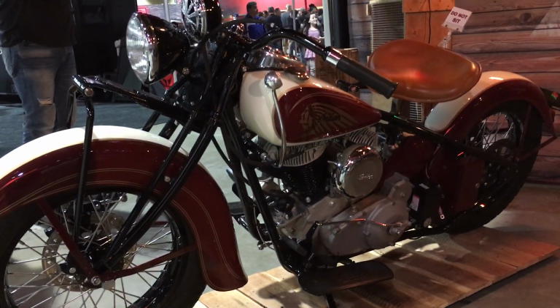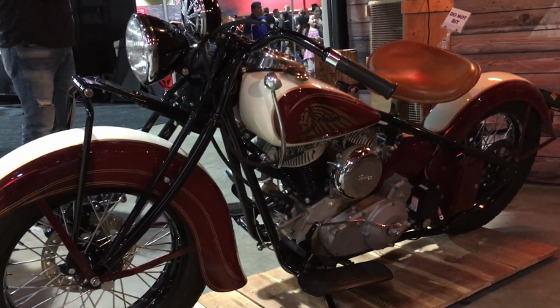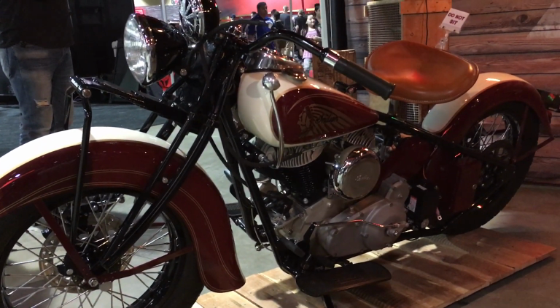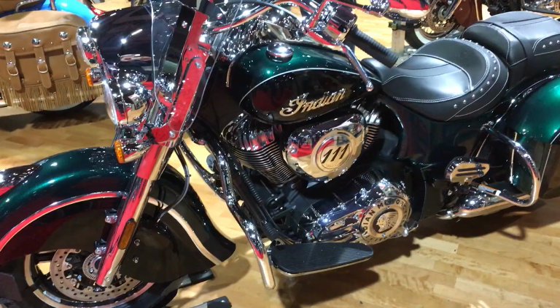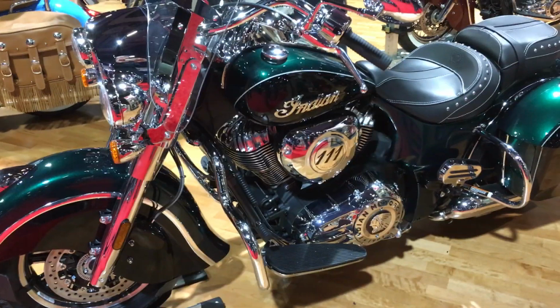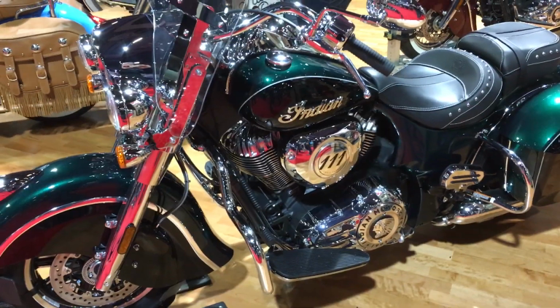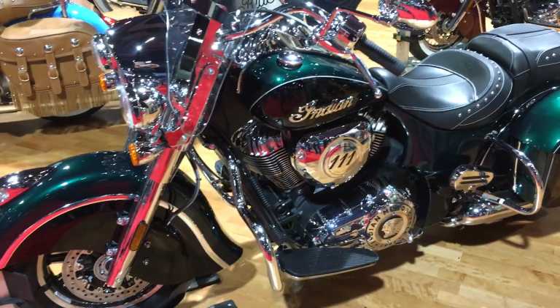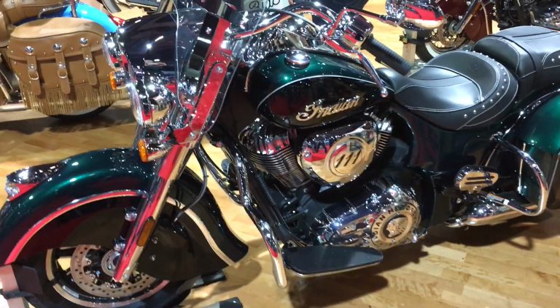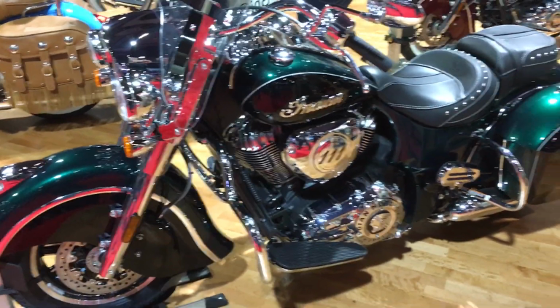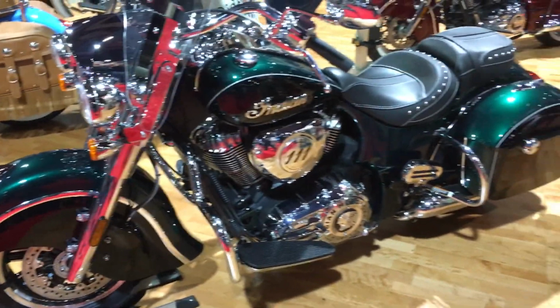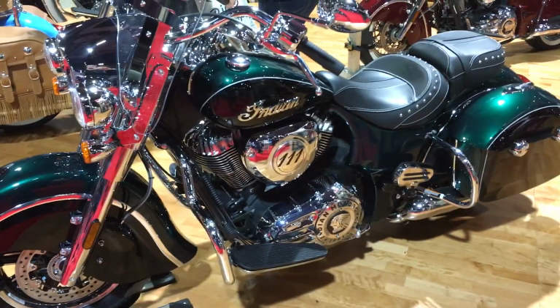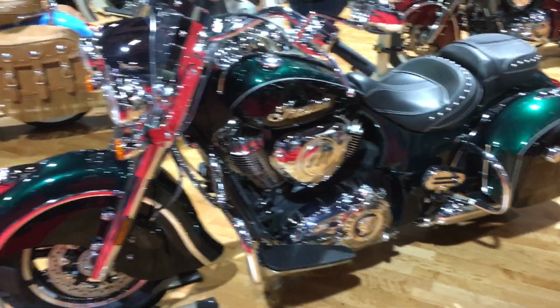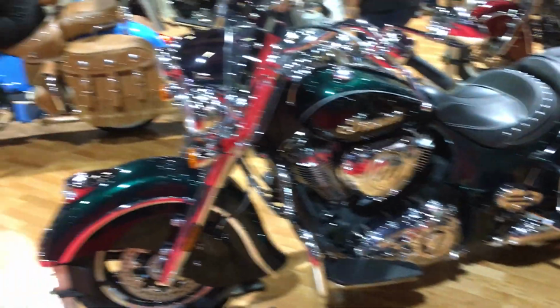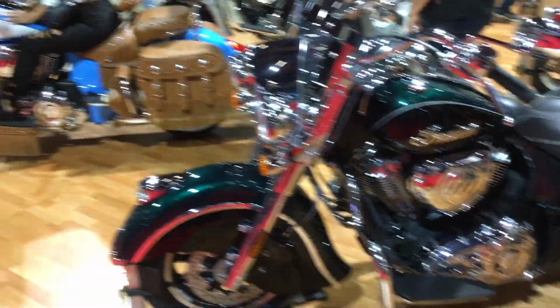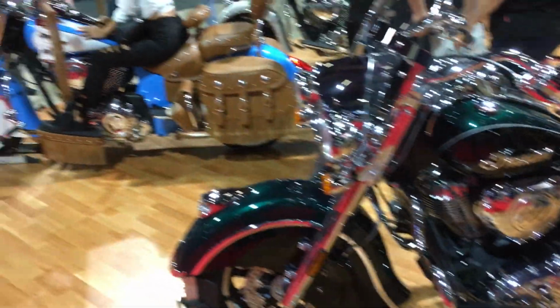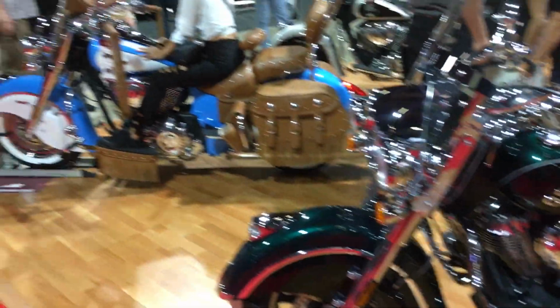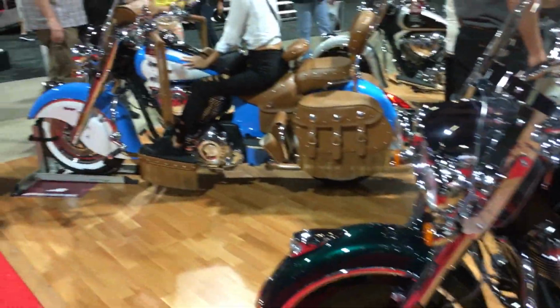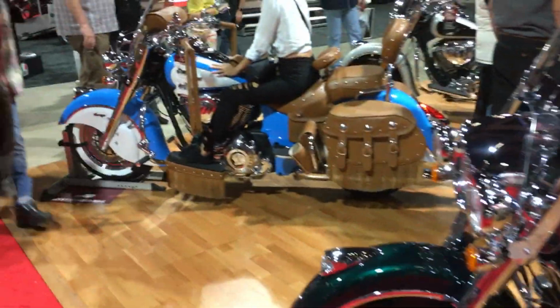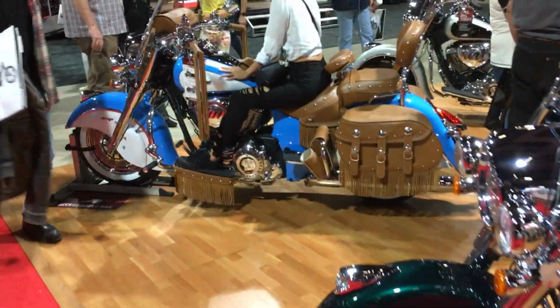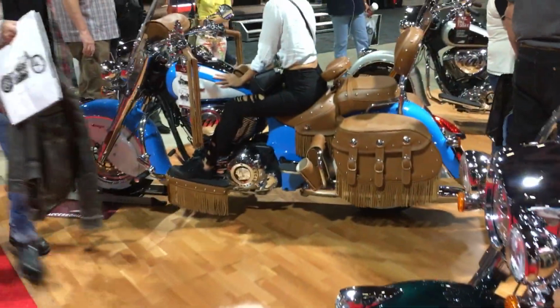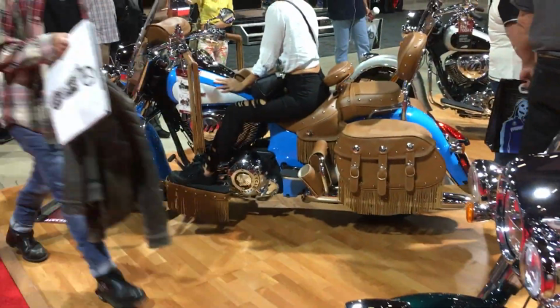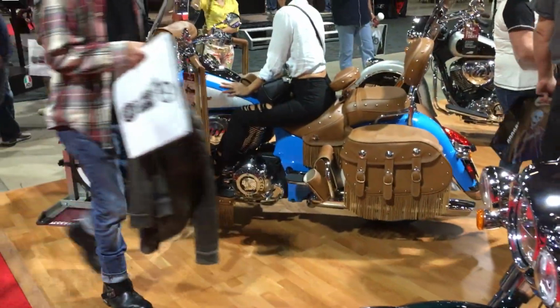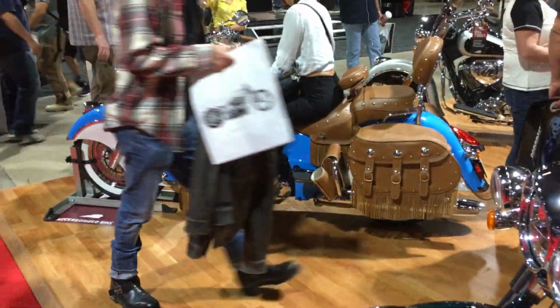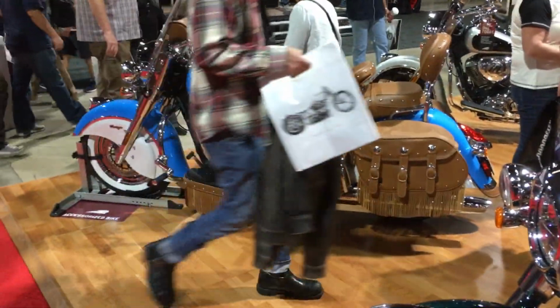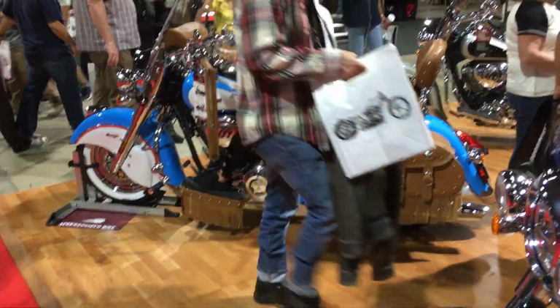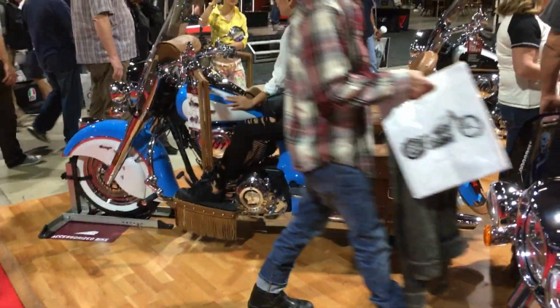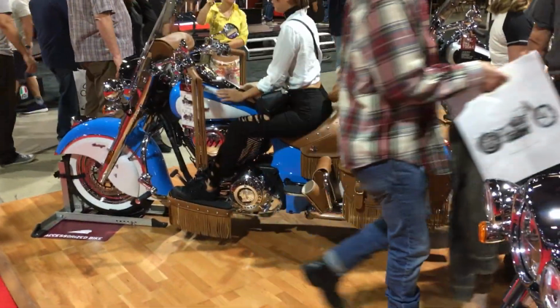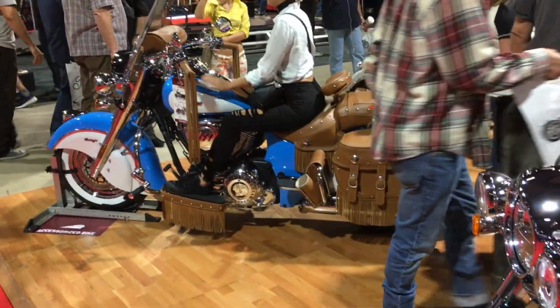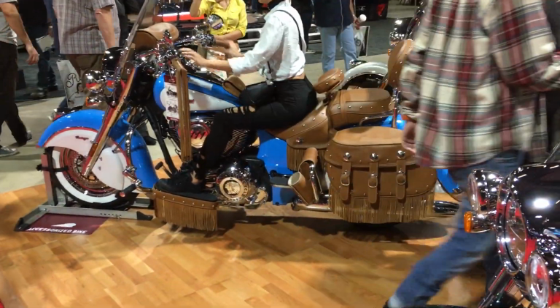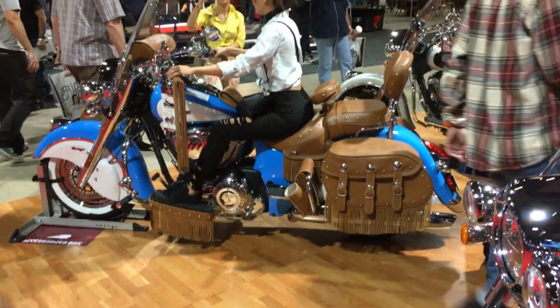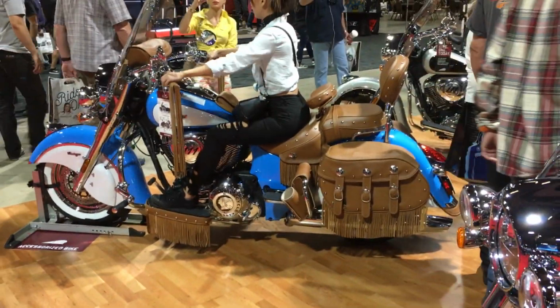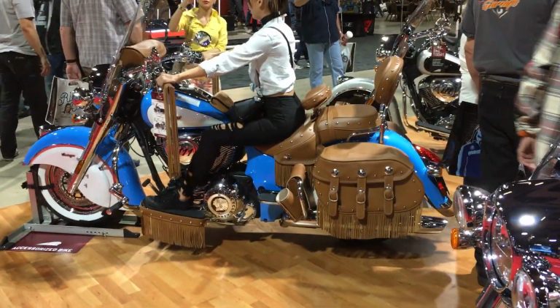And to give you a sense of perspective, this is what a modern 2018 Indian motorcycle looks like — much bigger.